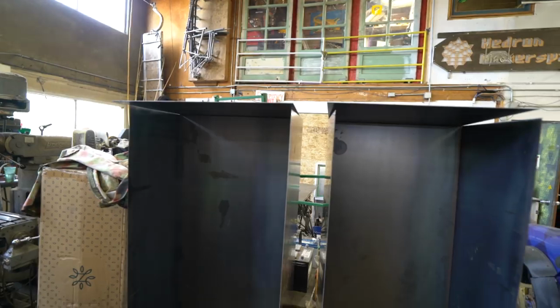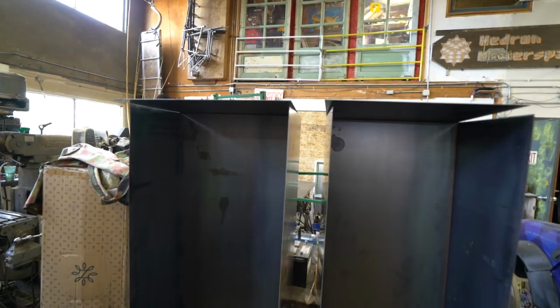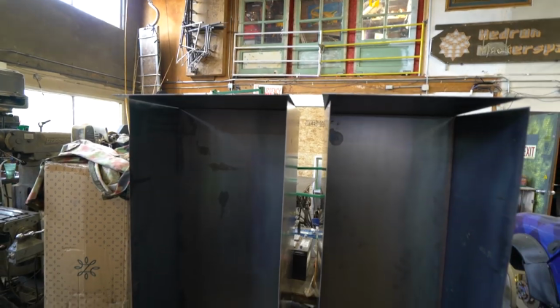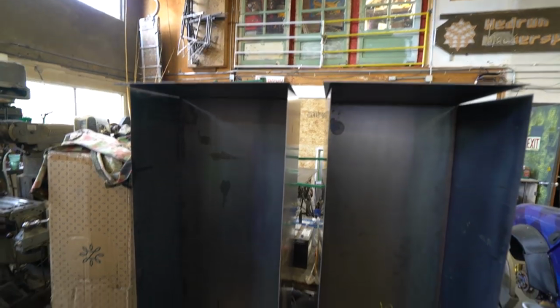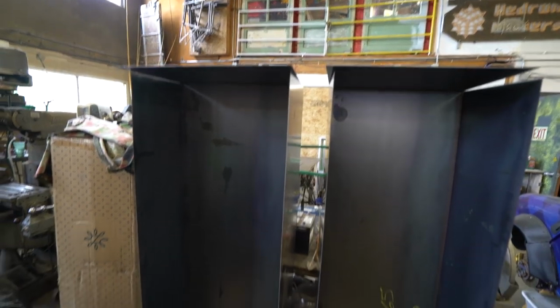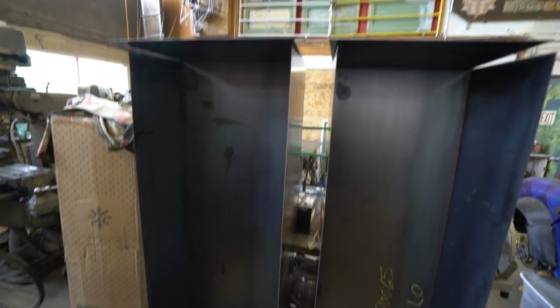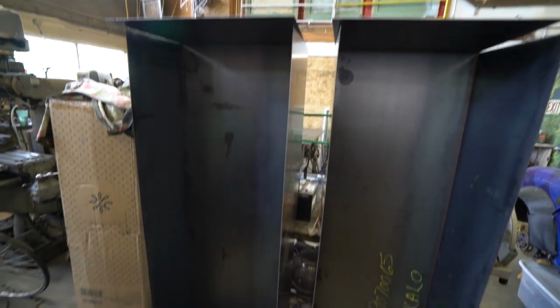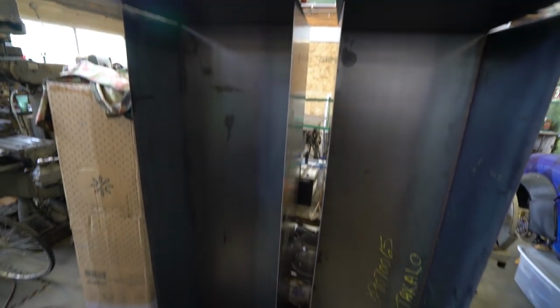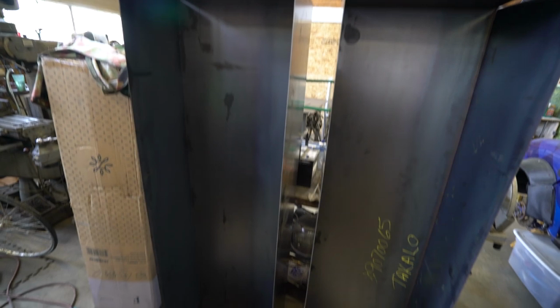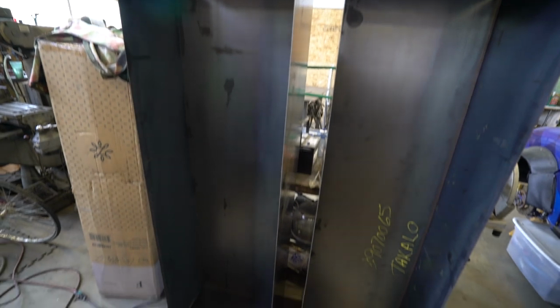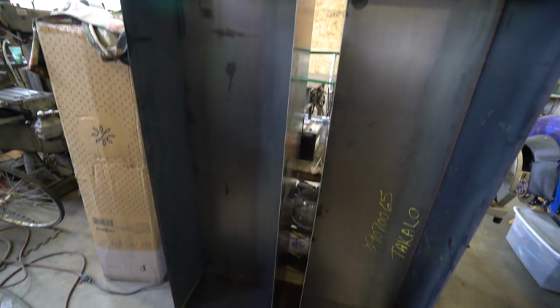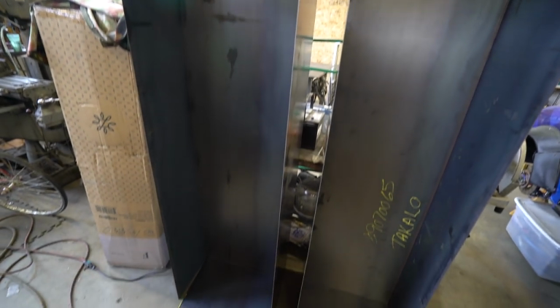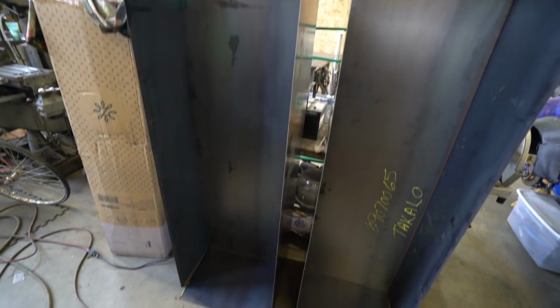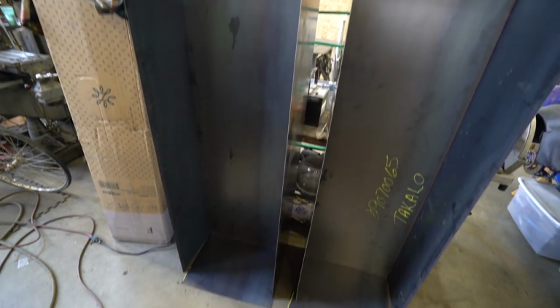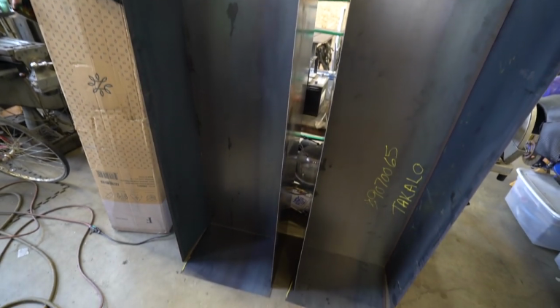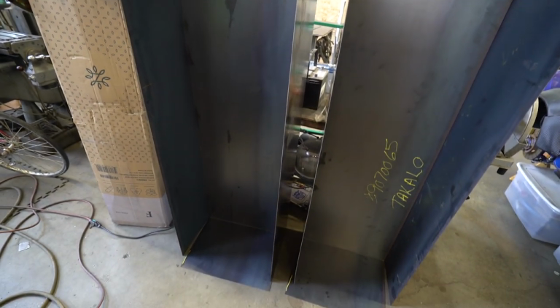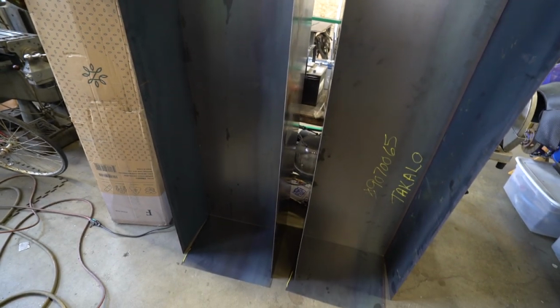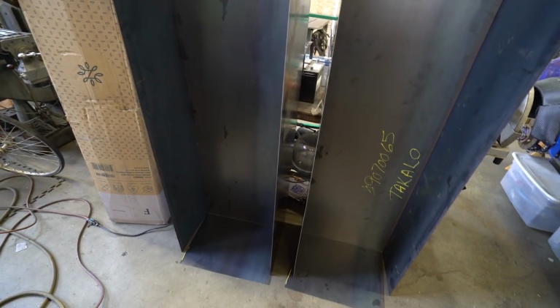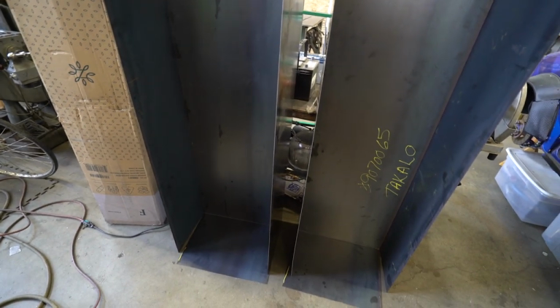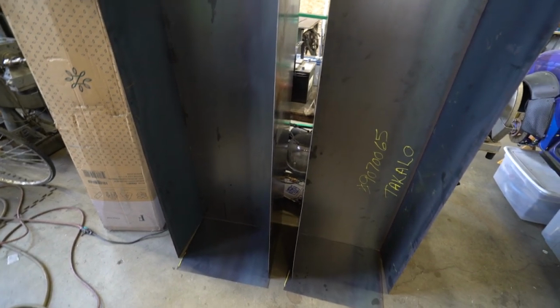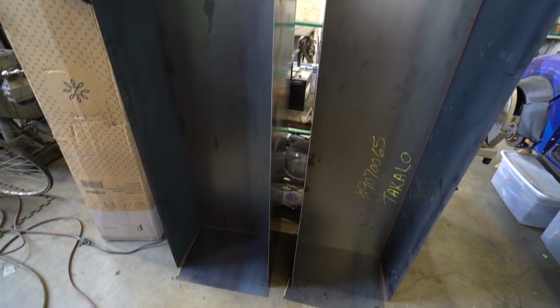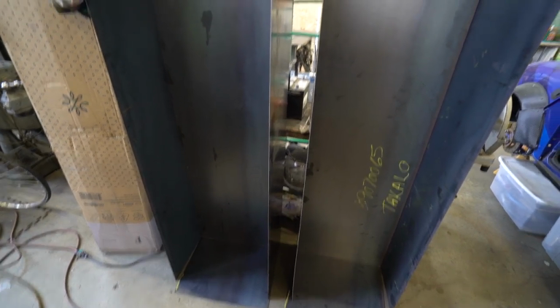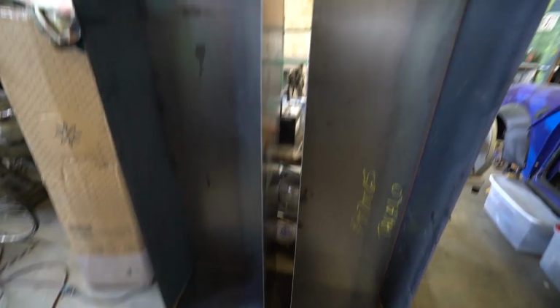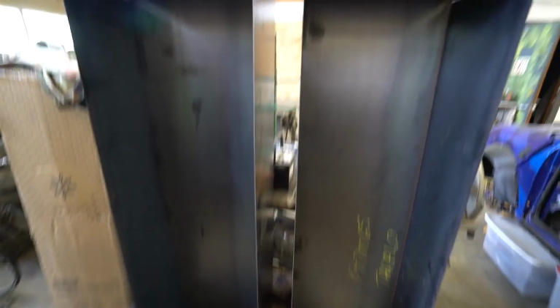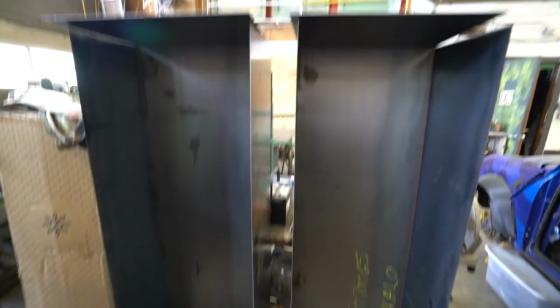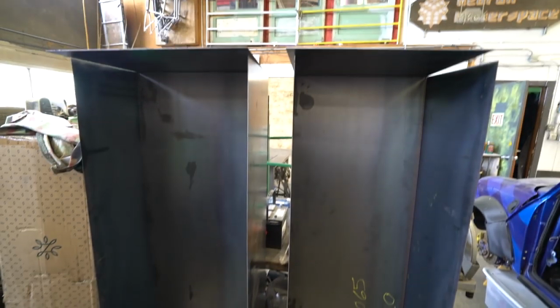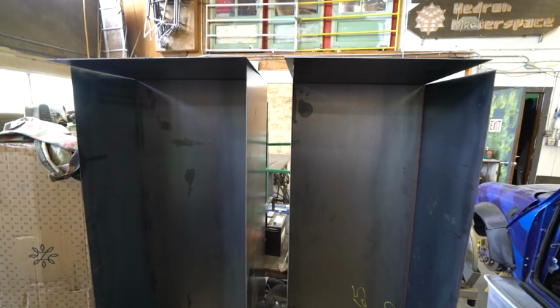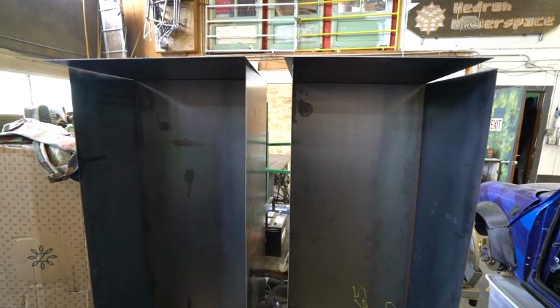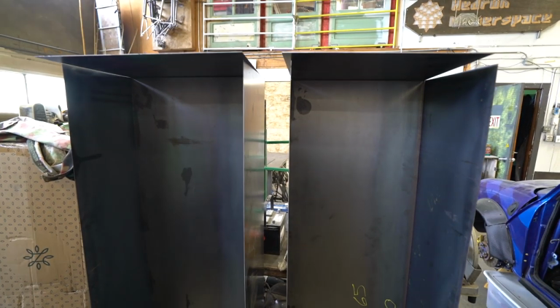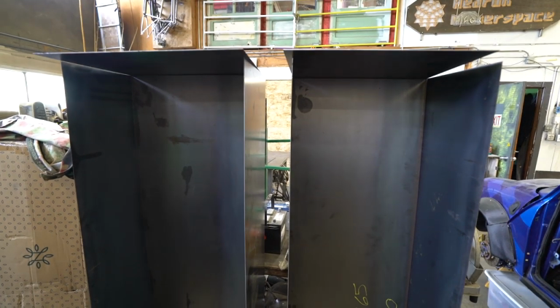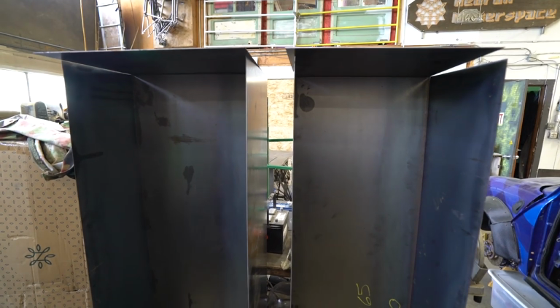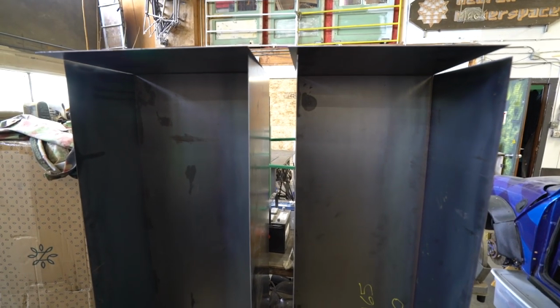Alright, here we go. Two tanks. We will come back to this next week and put it all together.